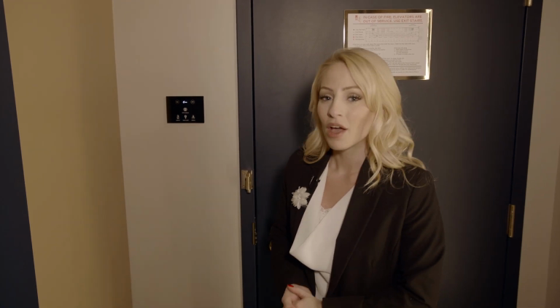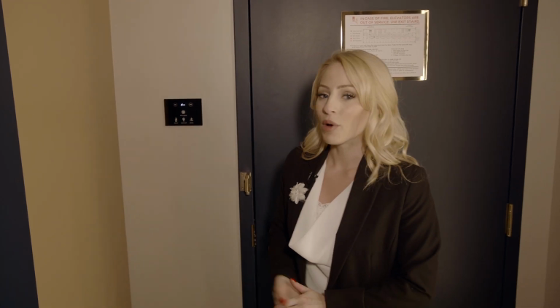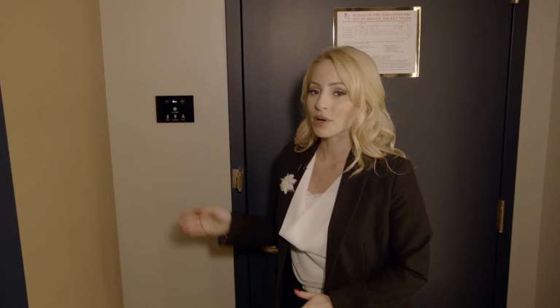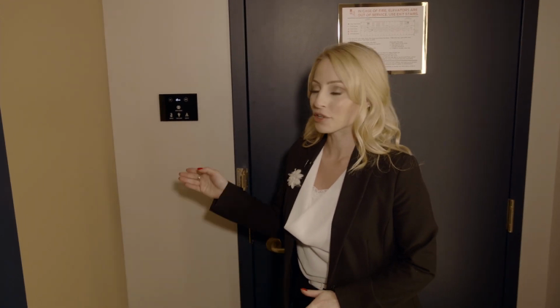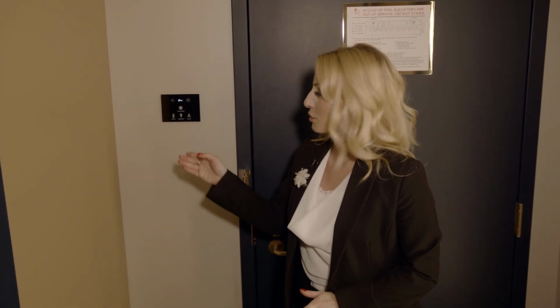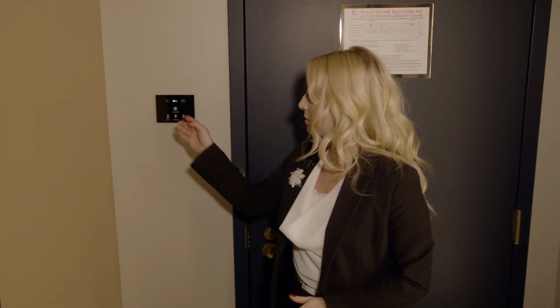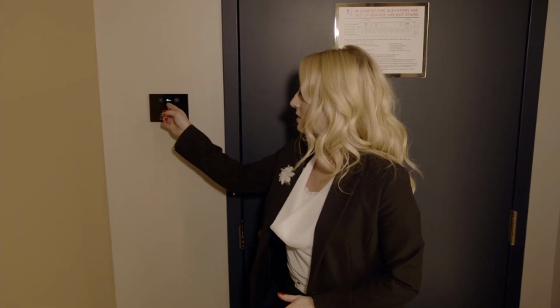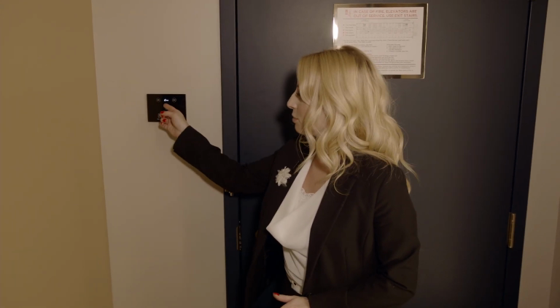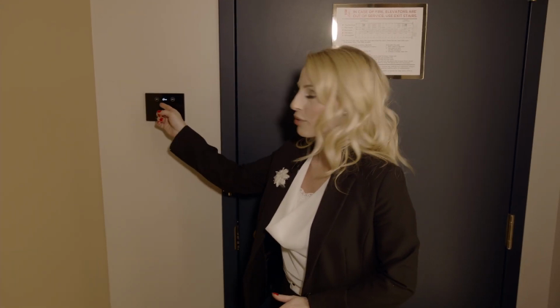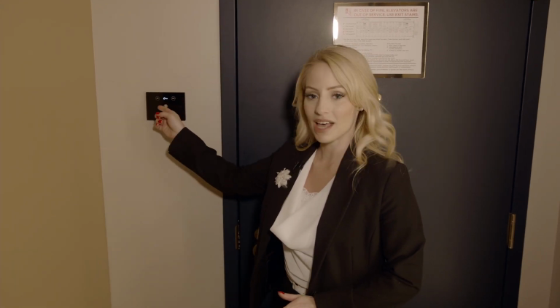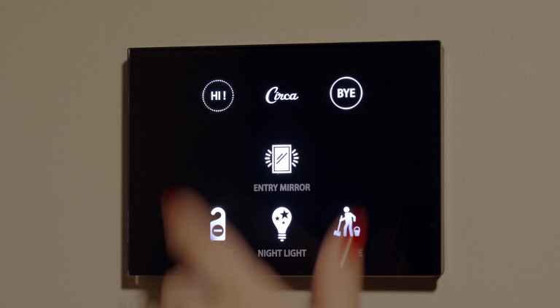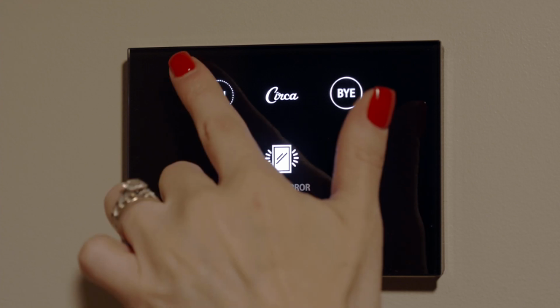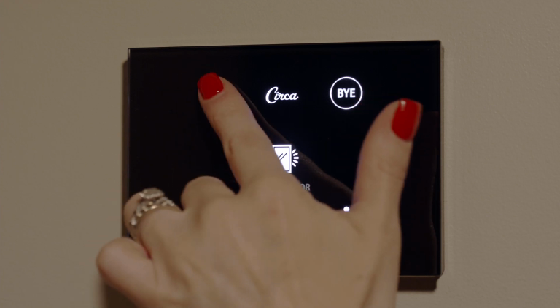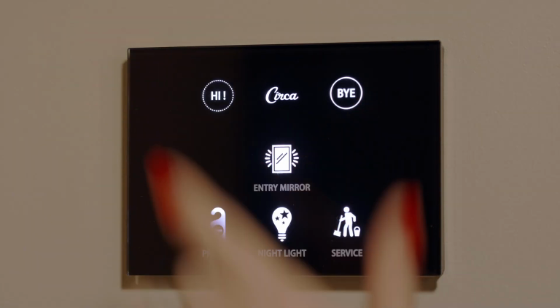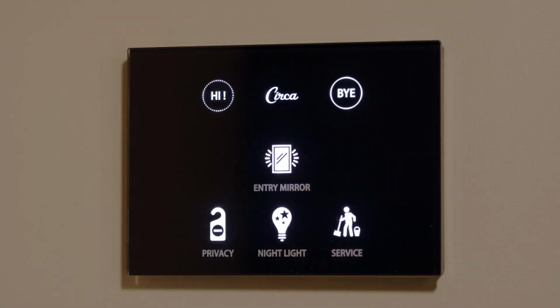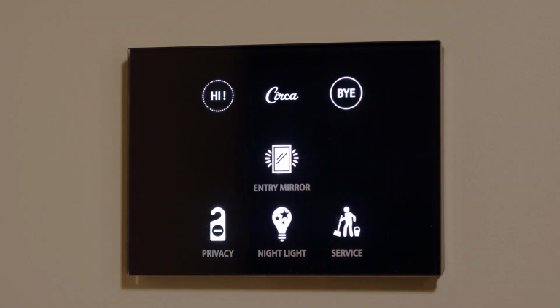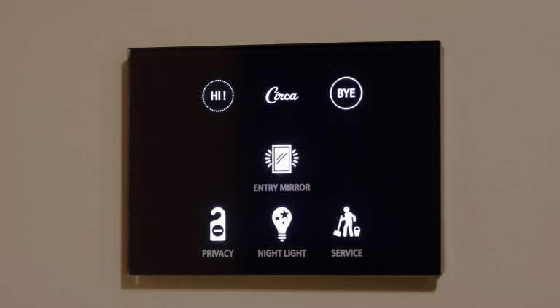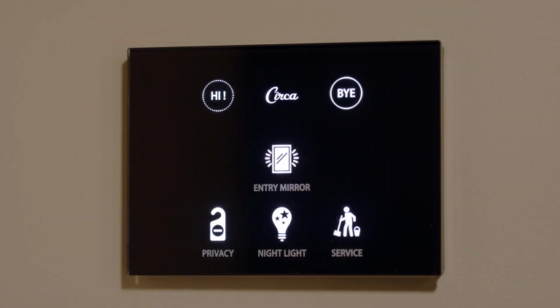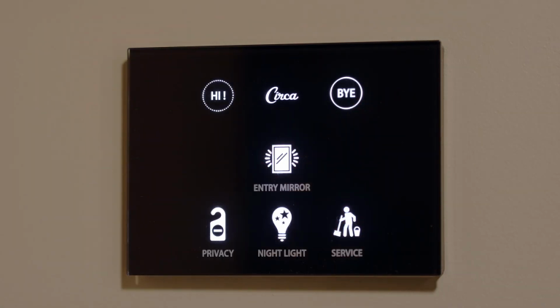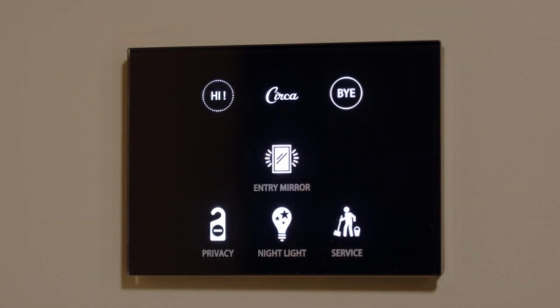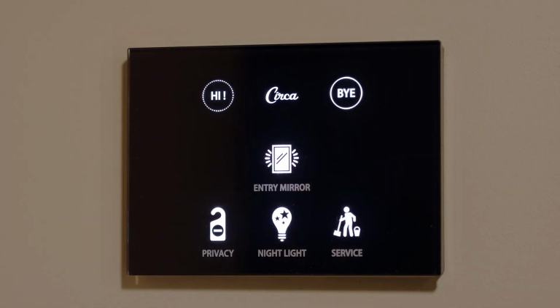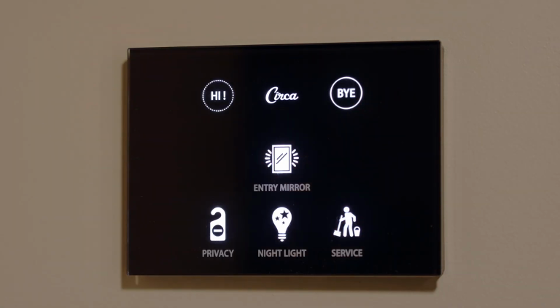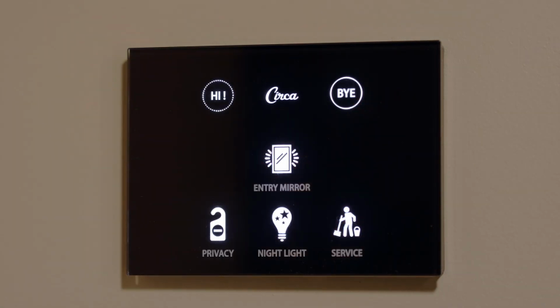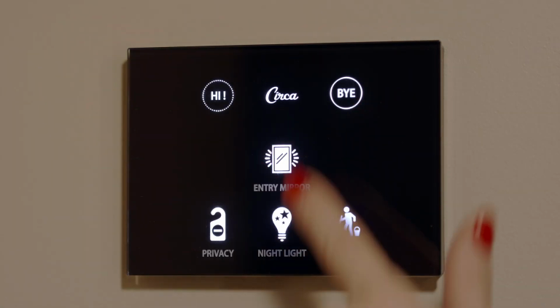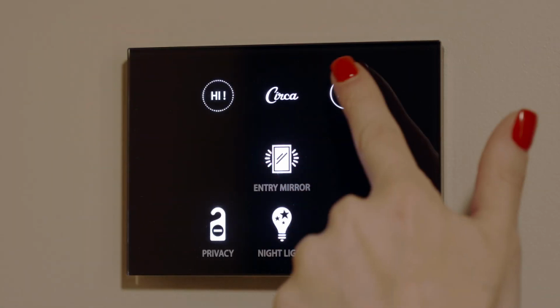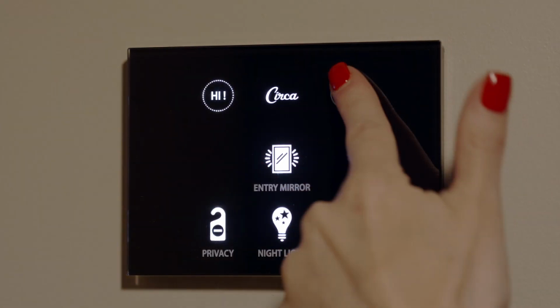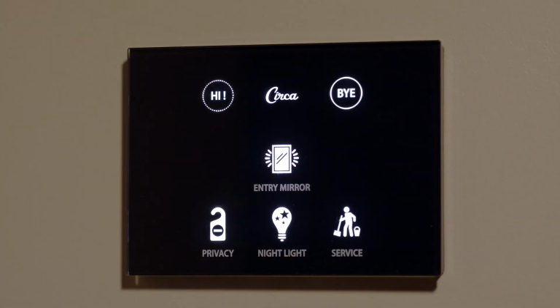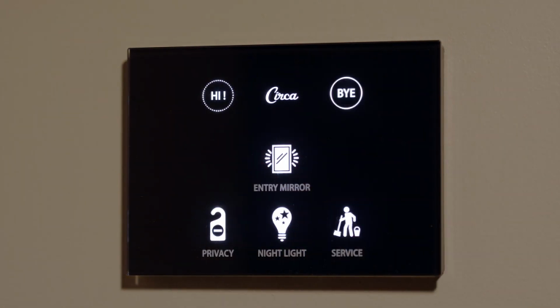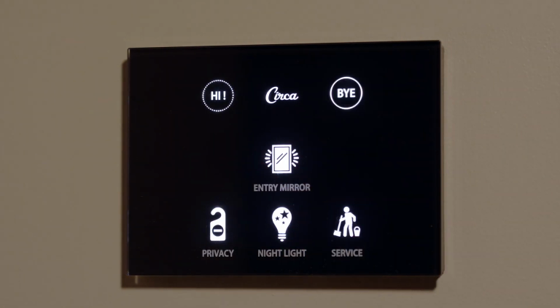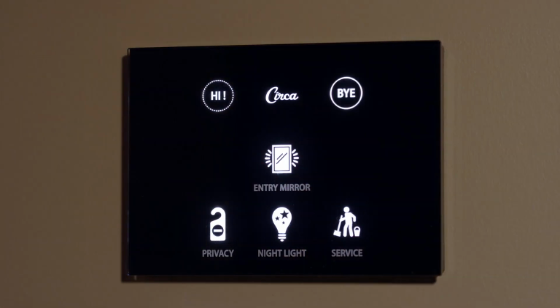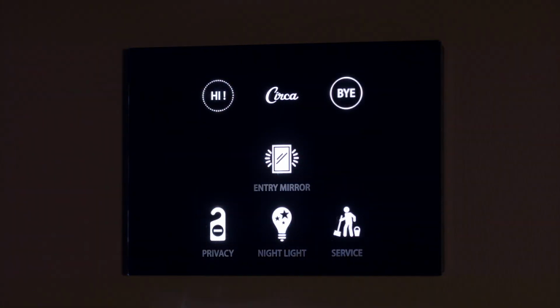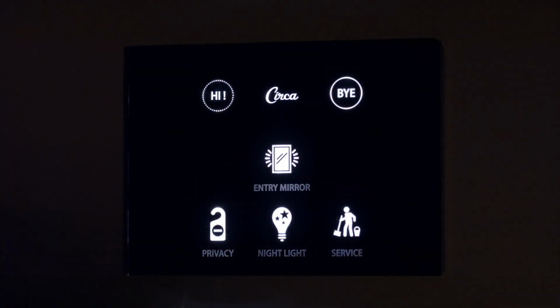When you enter your room, simply press 'Hi' and it will turn on all the lights in the room. And simply by pressing 'Bye,' you'll turn them all off.